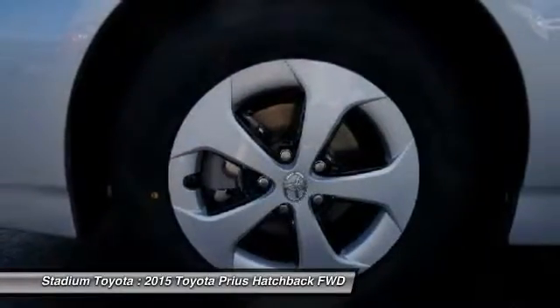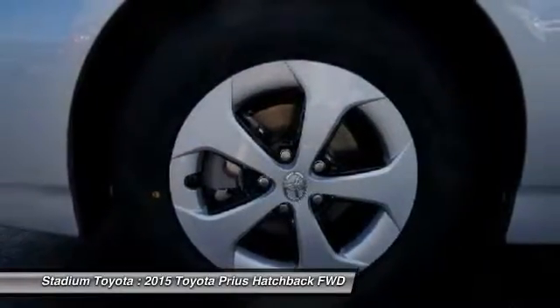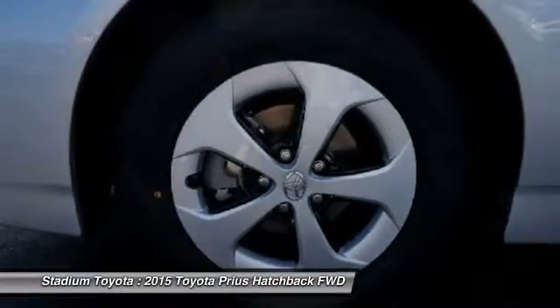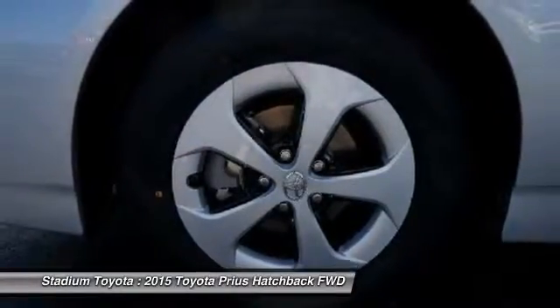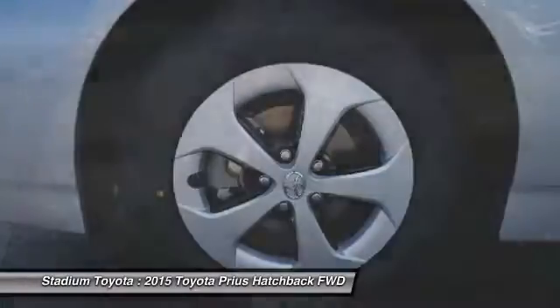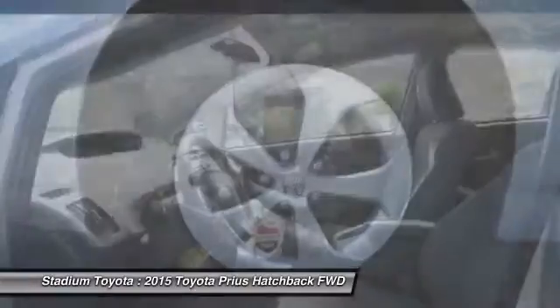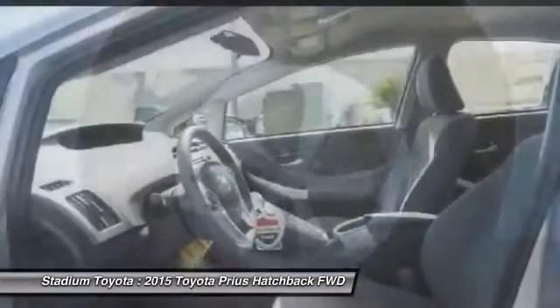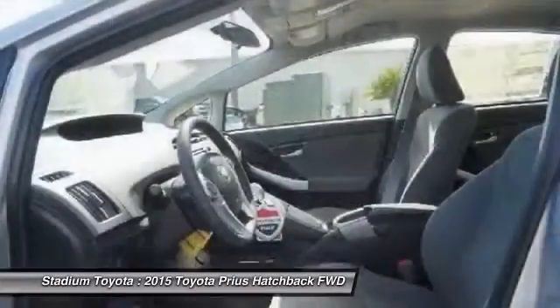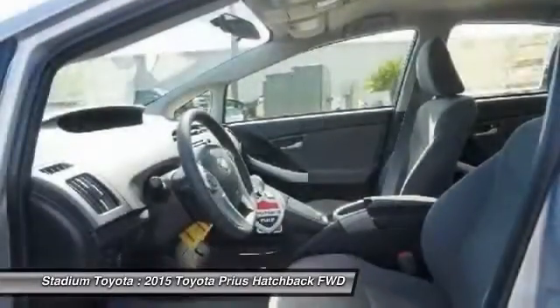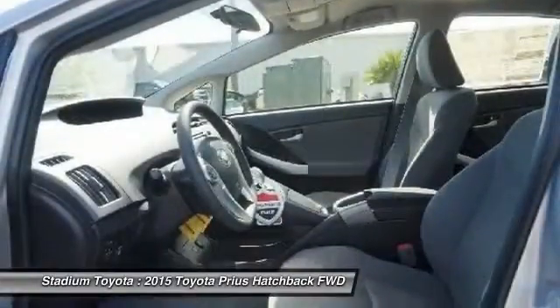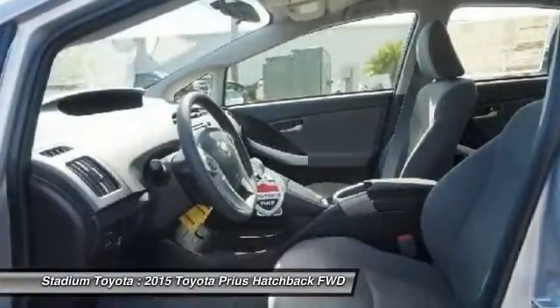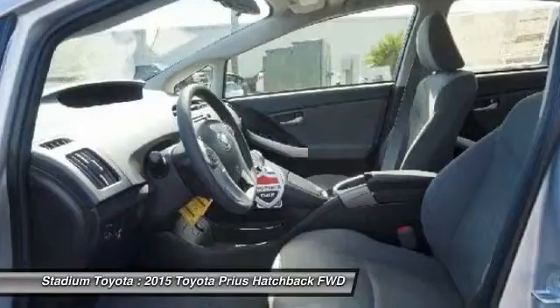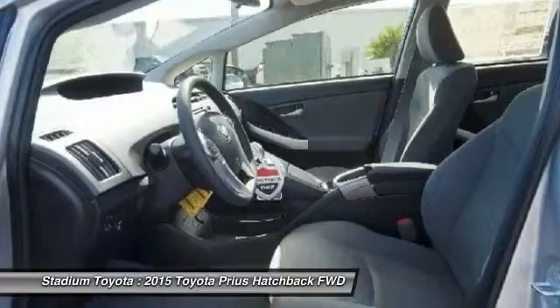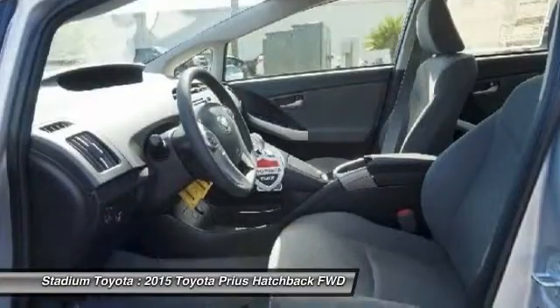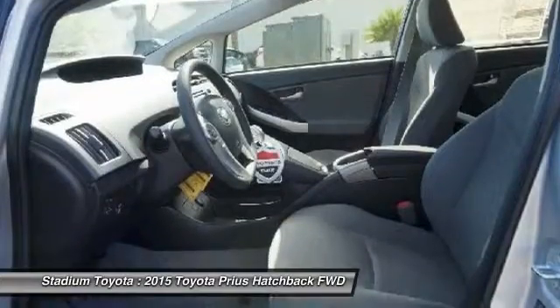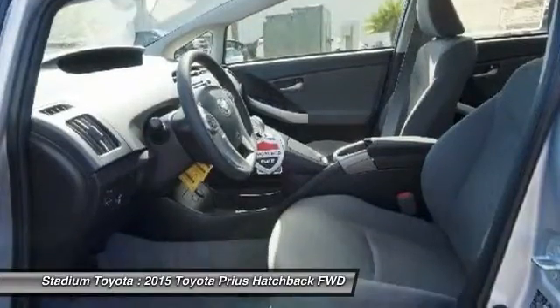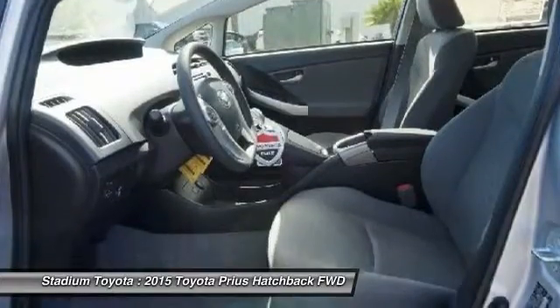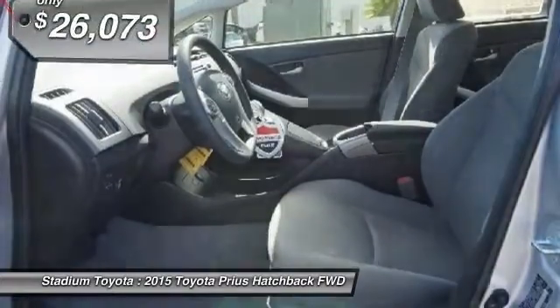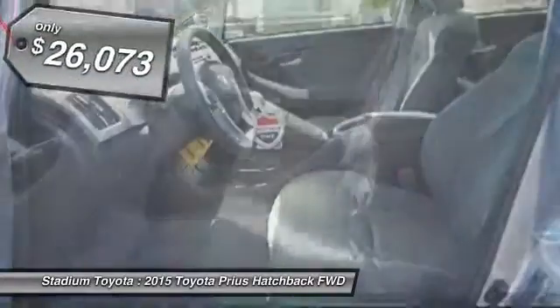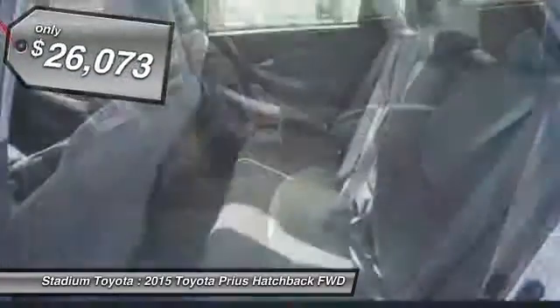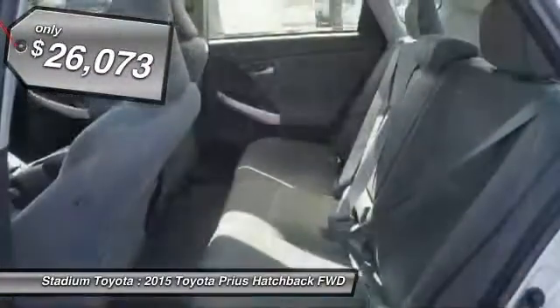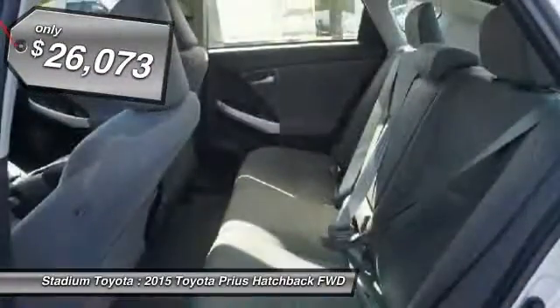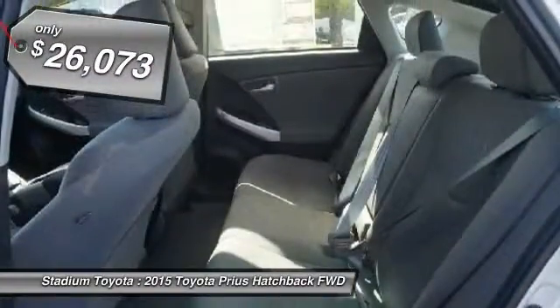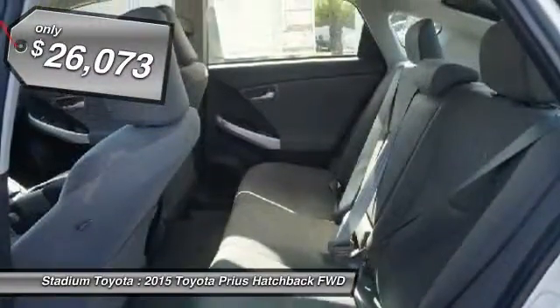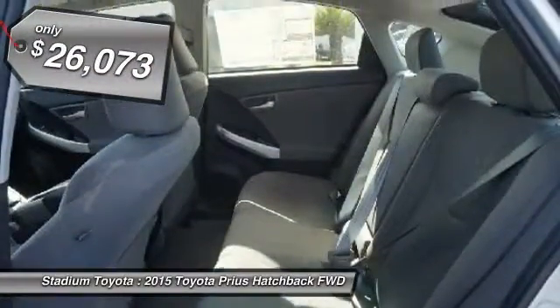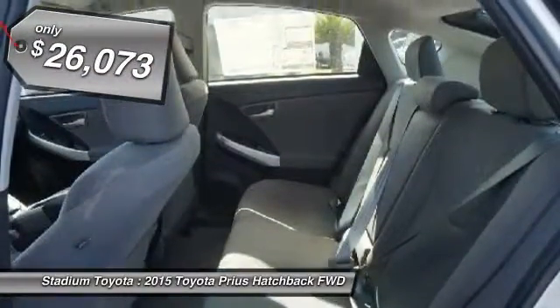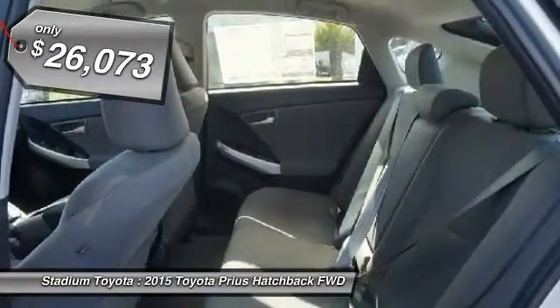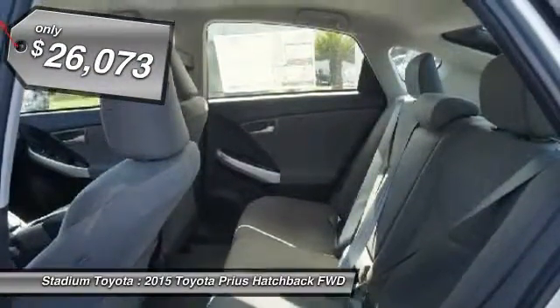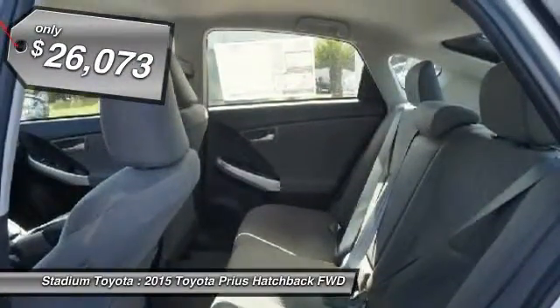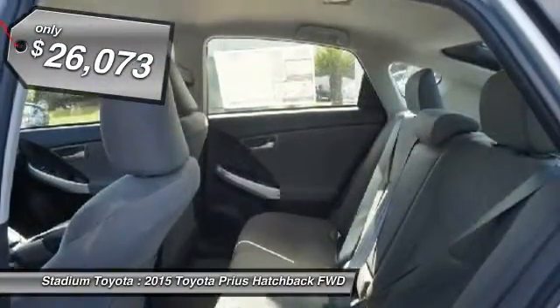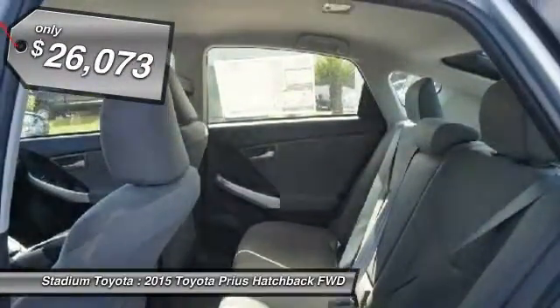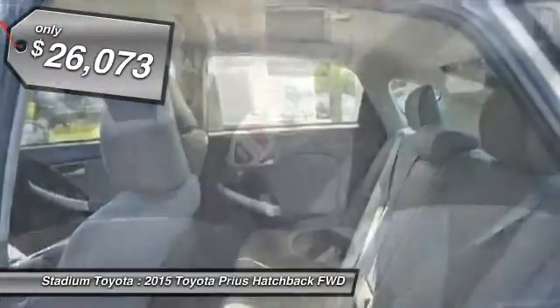One reason for its EPA-estimated combined 50-mile-per-gallon rating. And it's priced below $30,000.